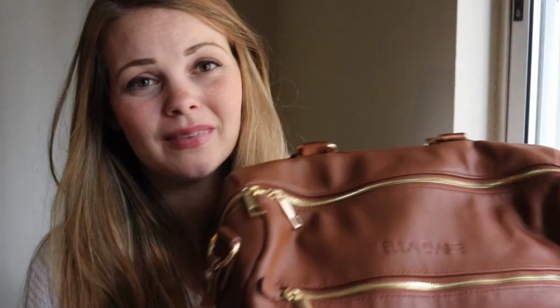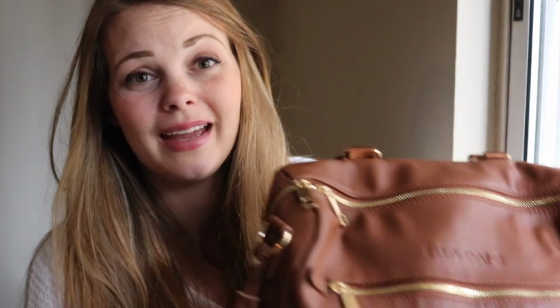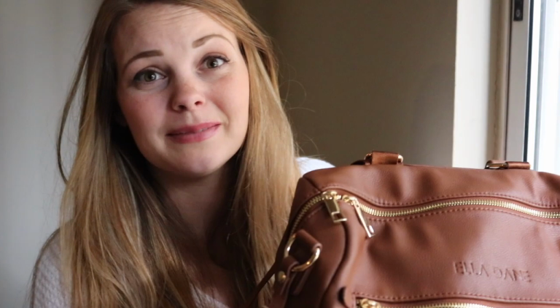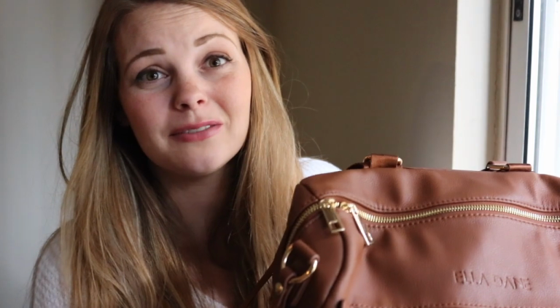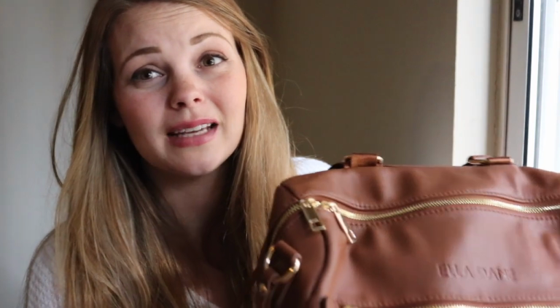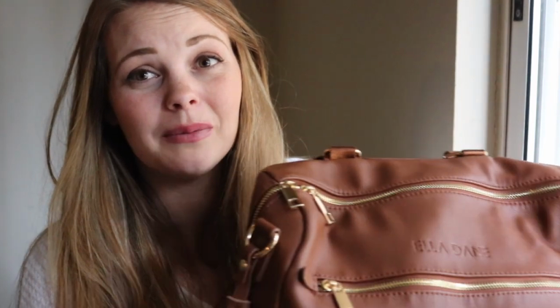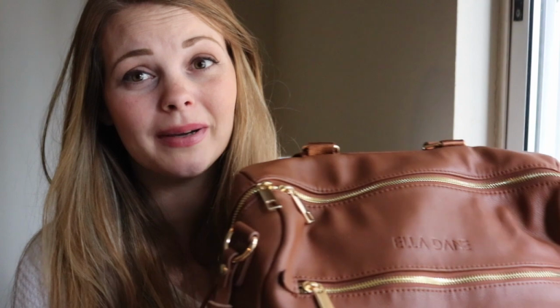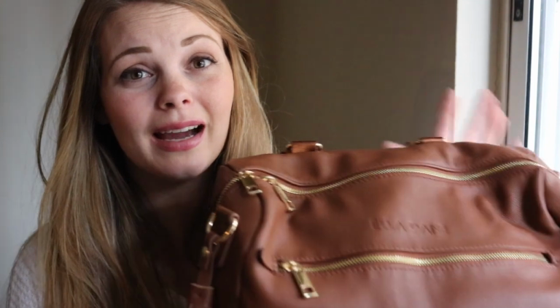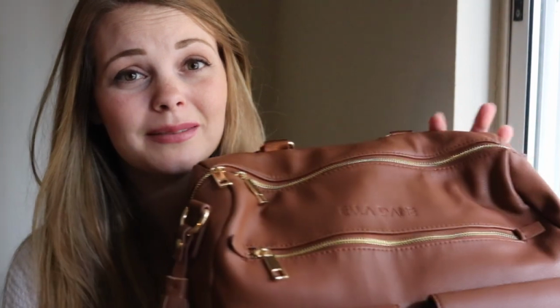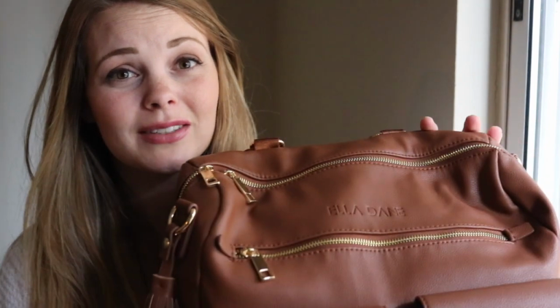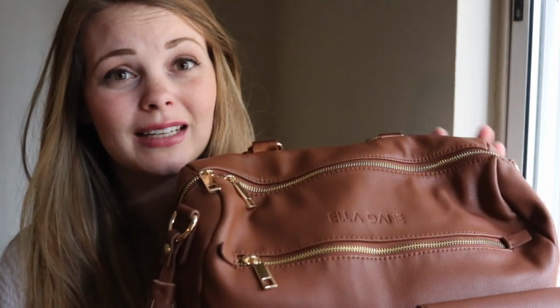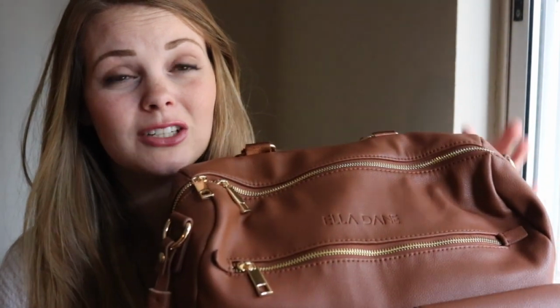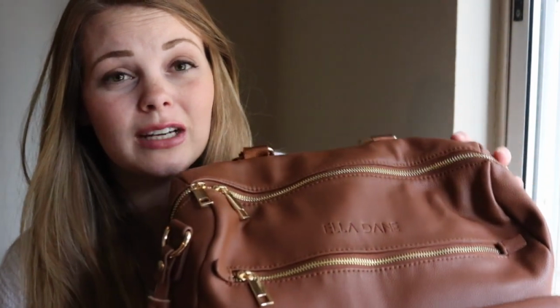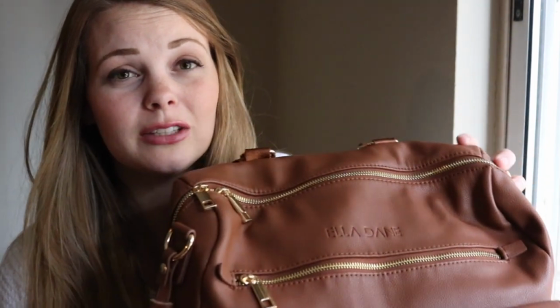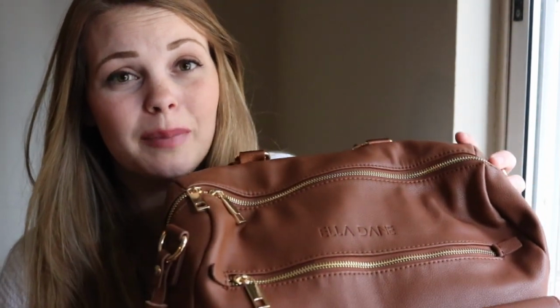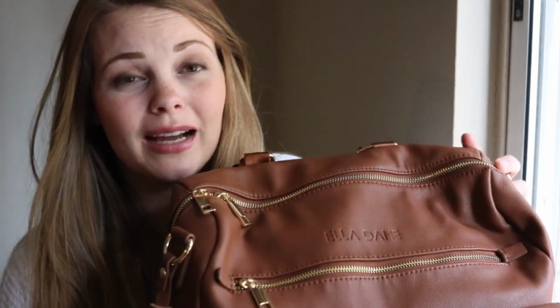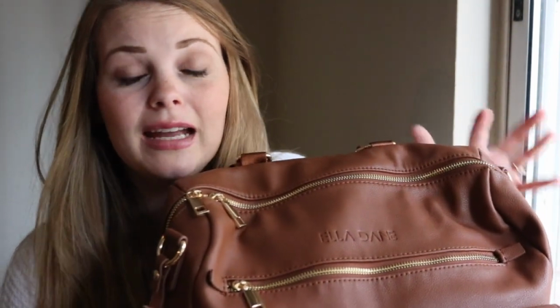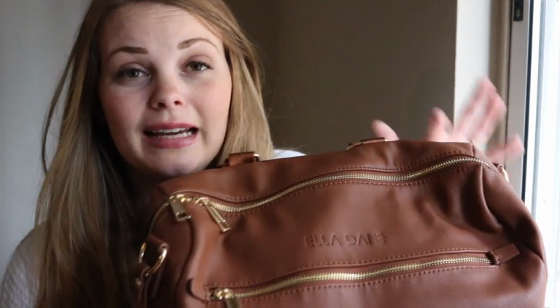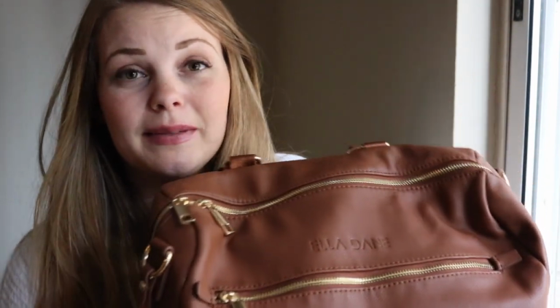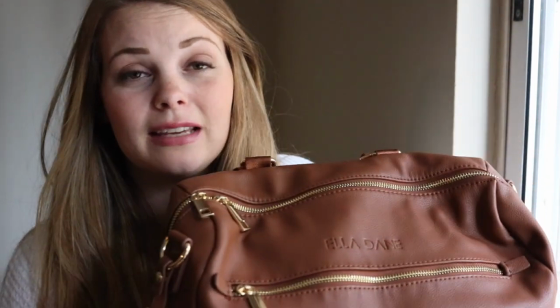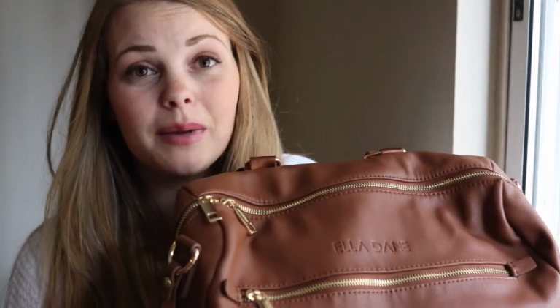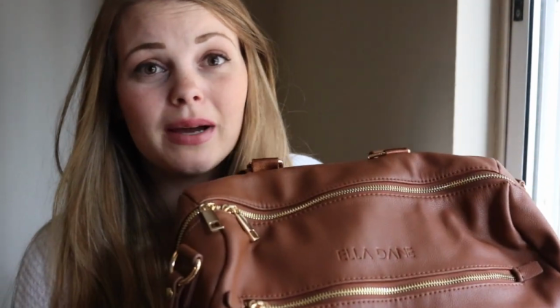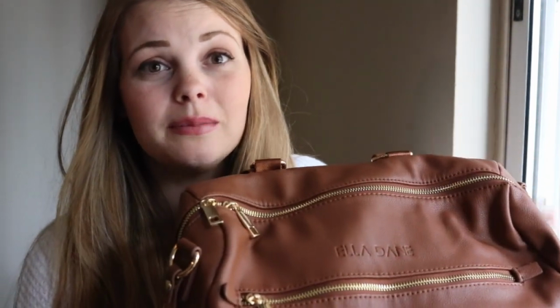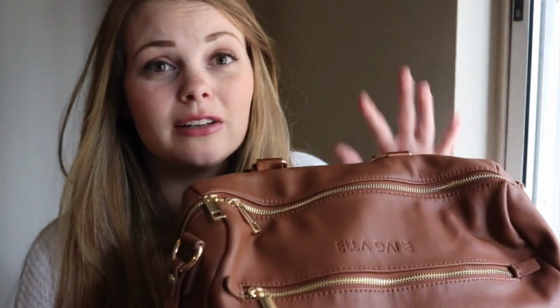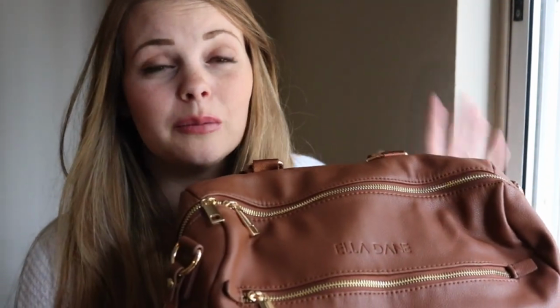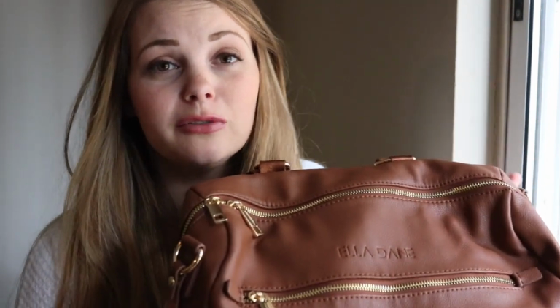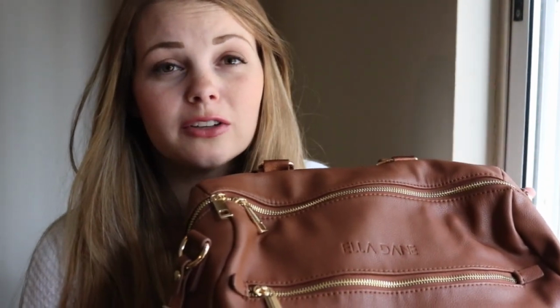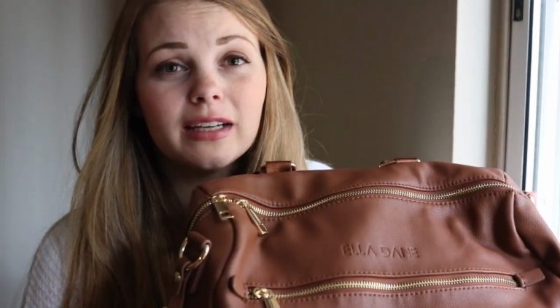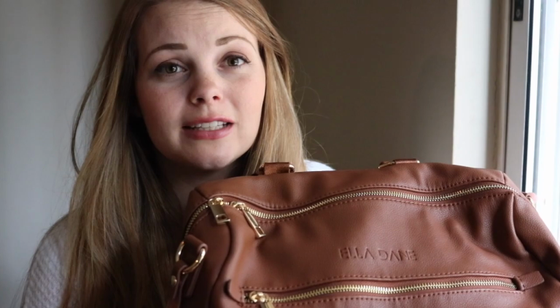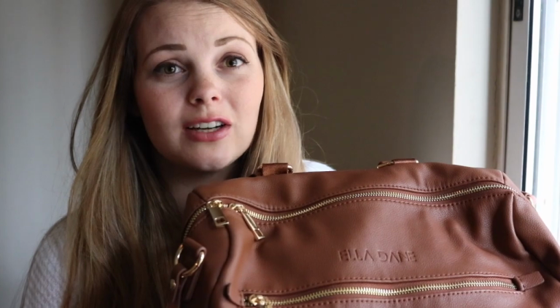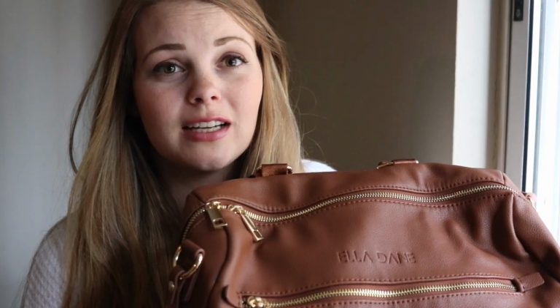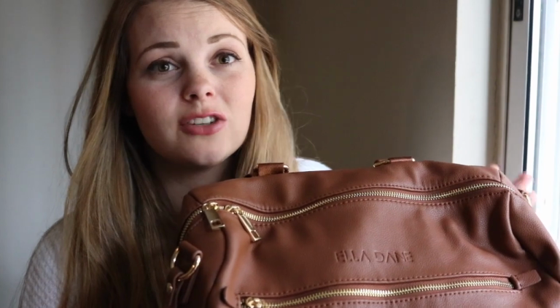Hey, it's Megan from Say Hello Mama, and I am so excited to share with you the bag that has been saving my bum during our move with our three kids across the country.